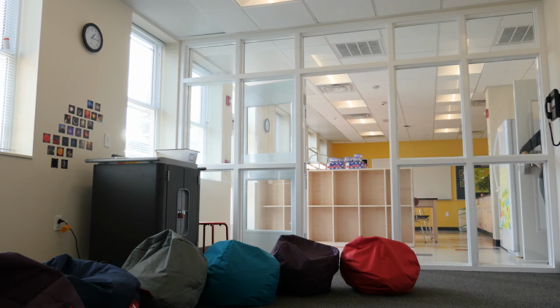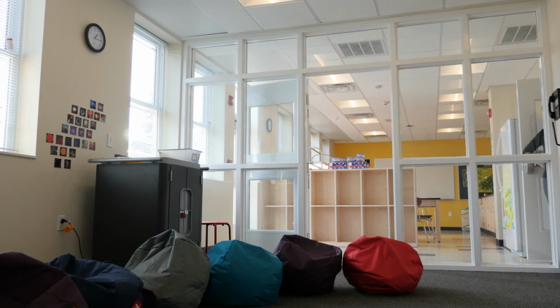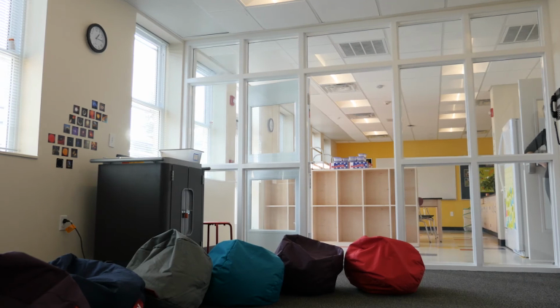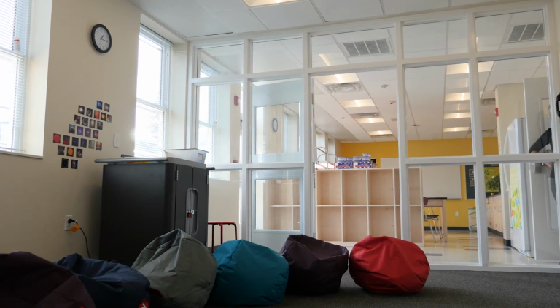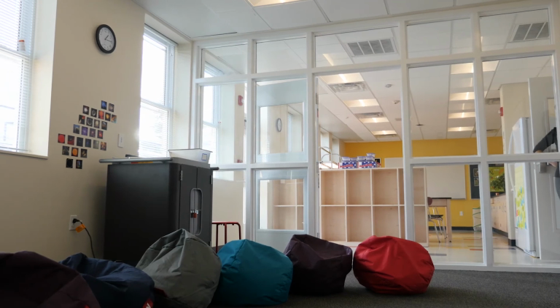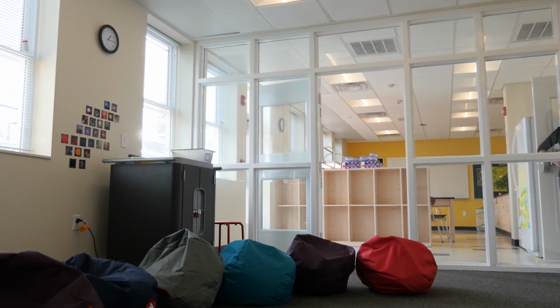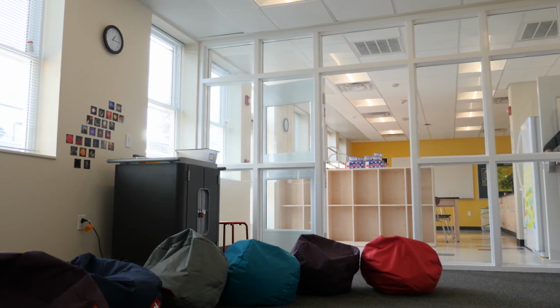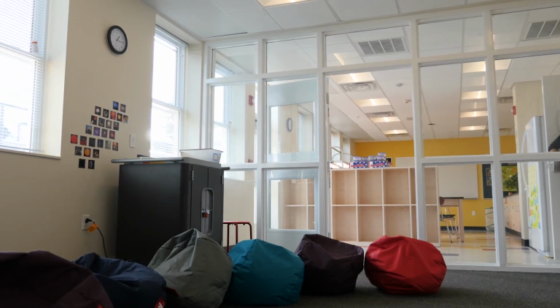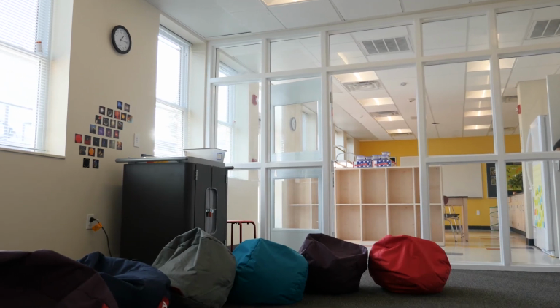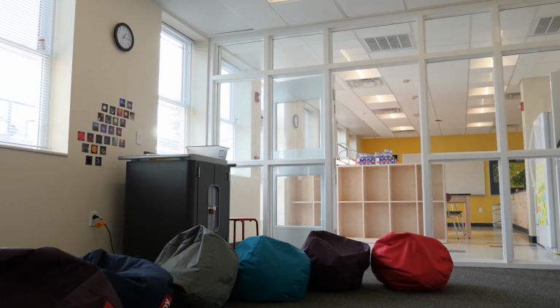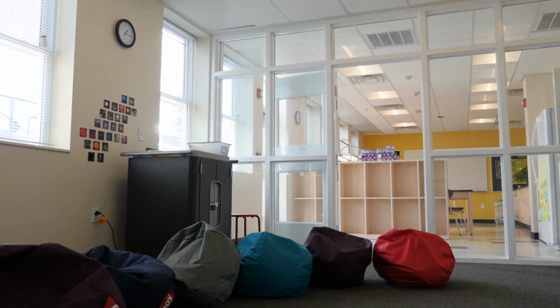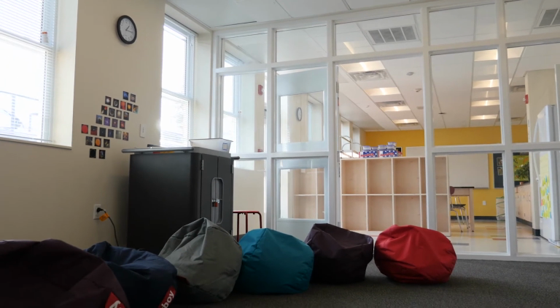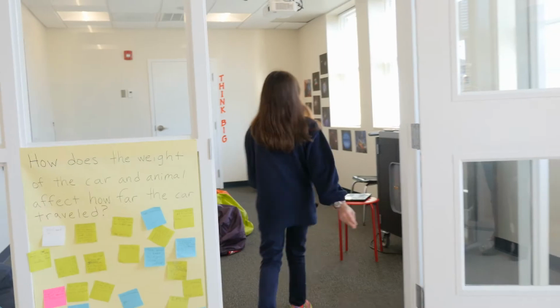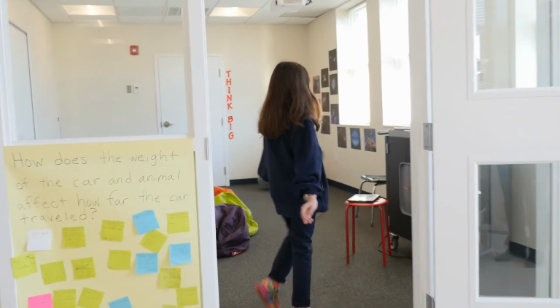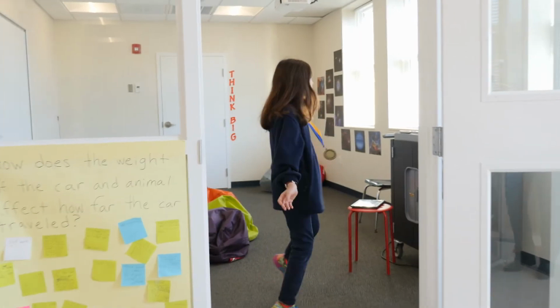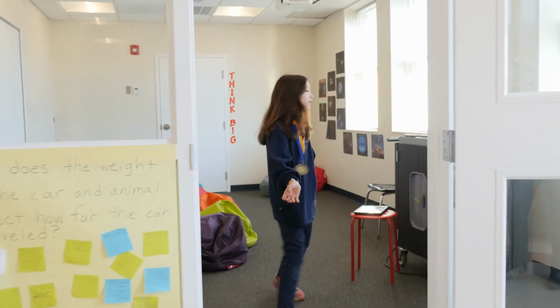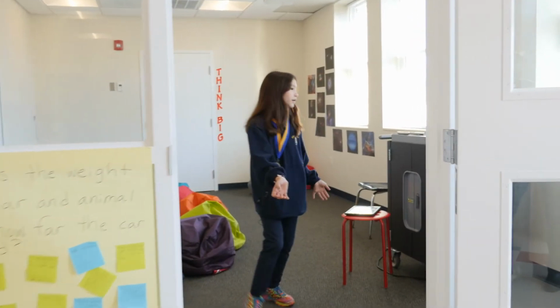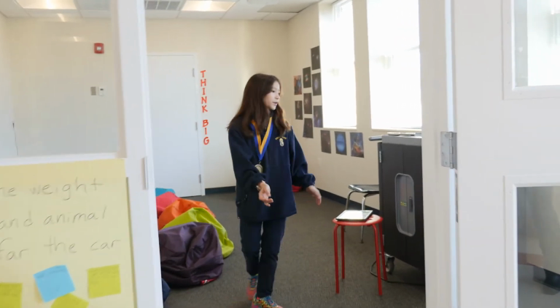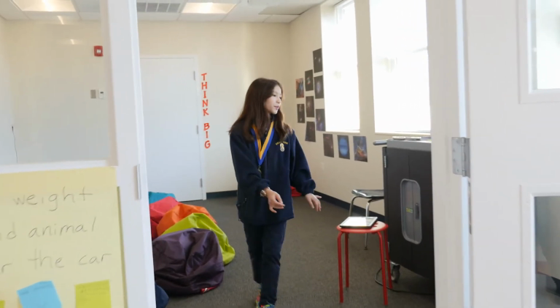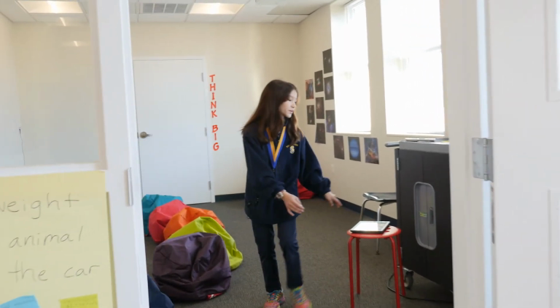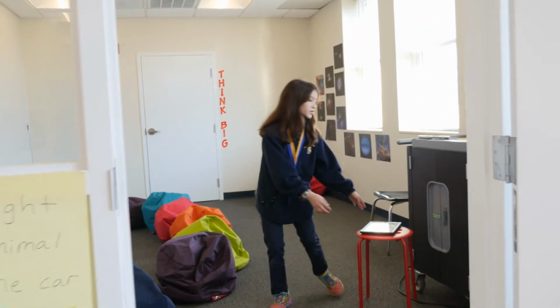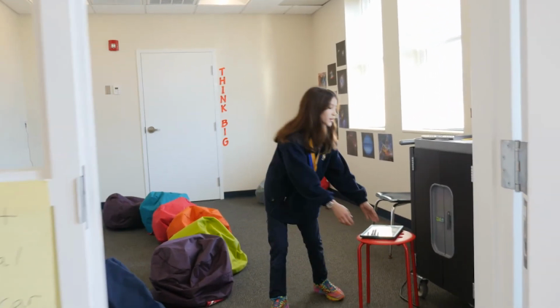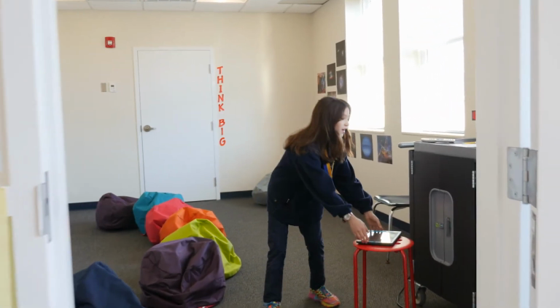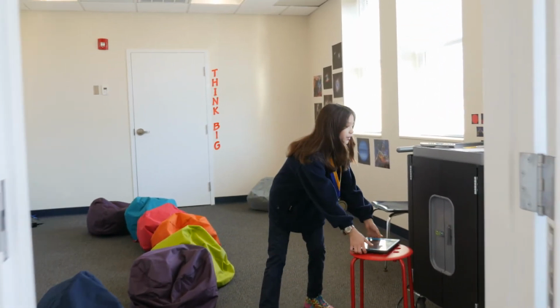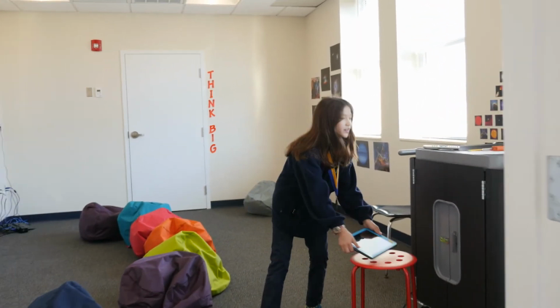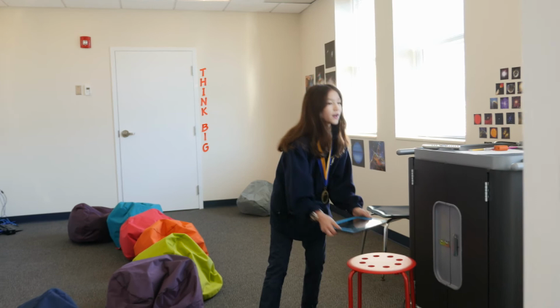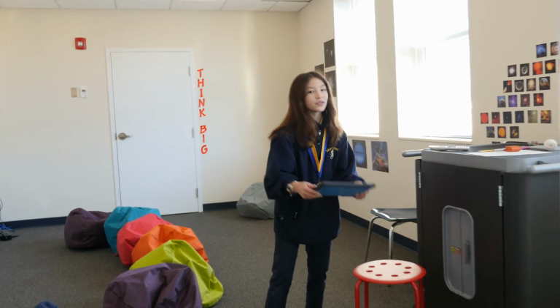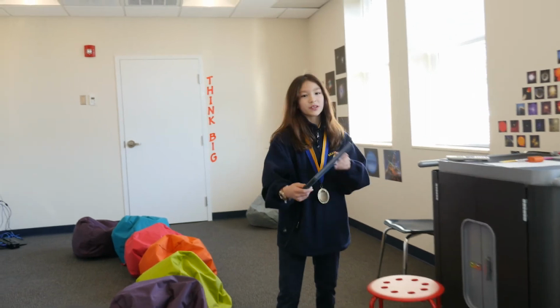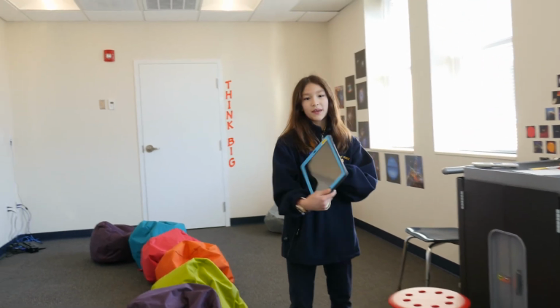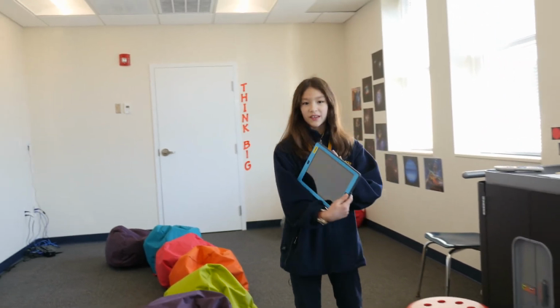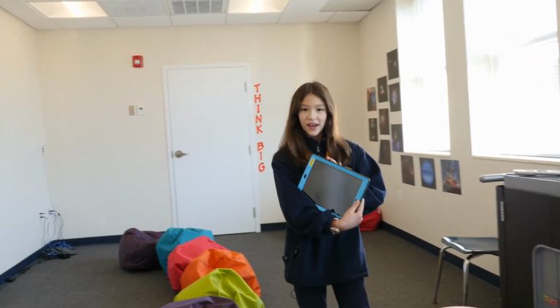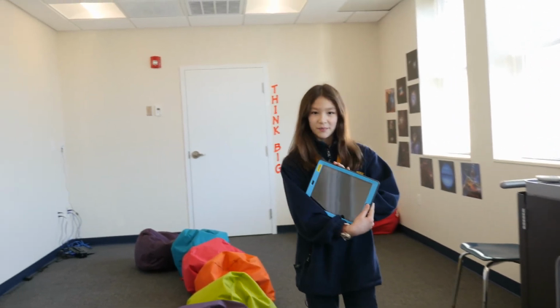Here is our idea lab. It's a place where you can brainstorm and work in a comfortable space on the iPad.